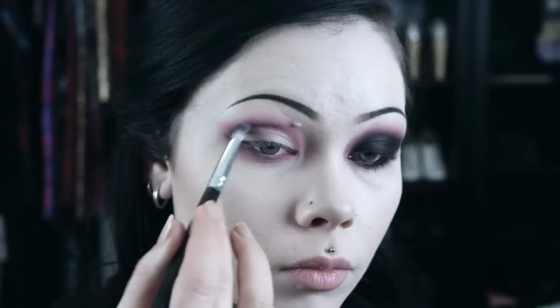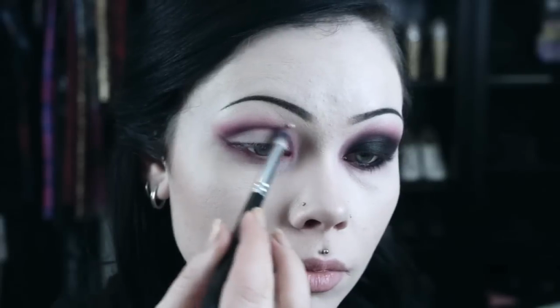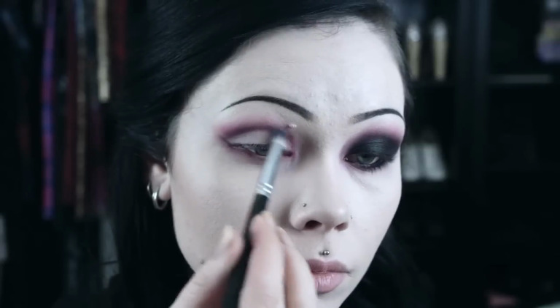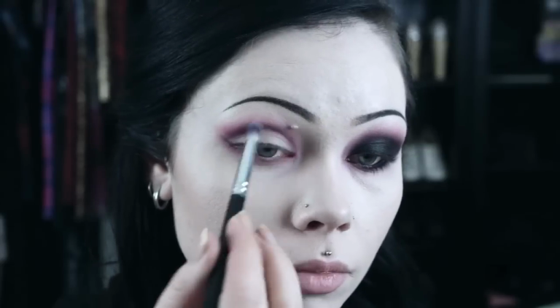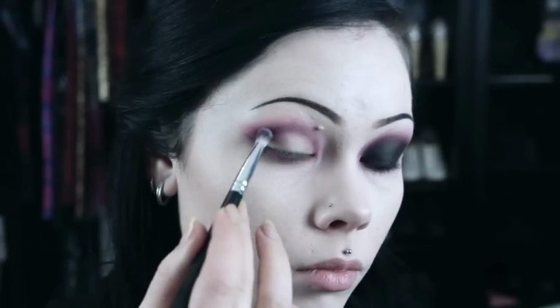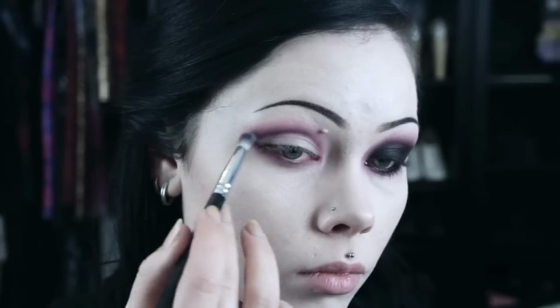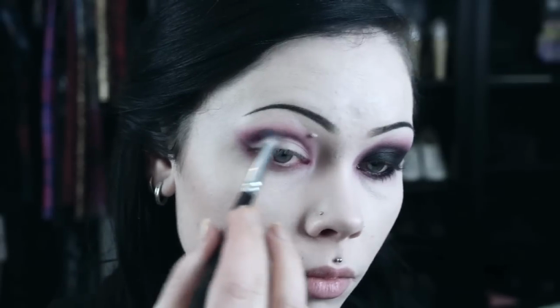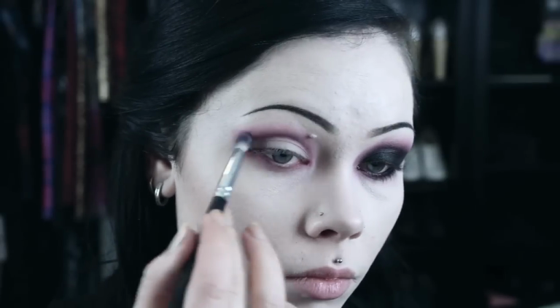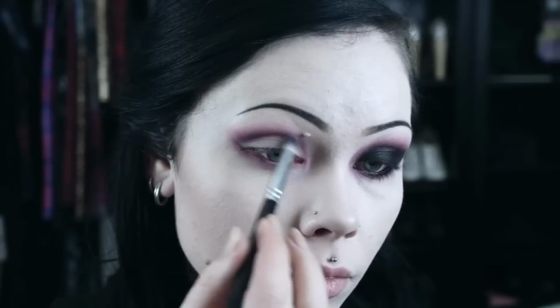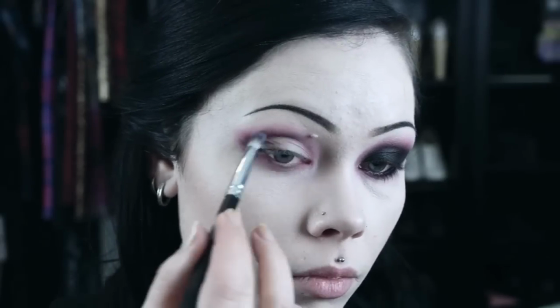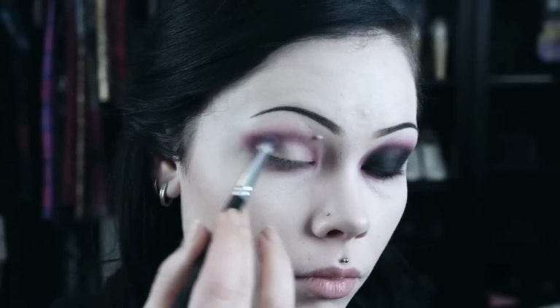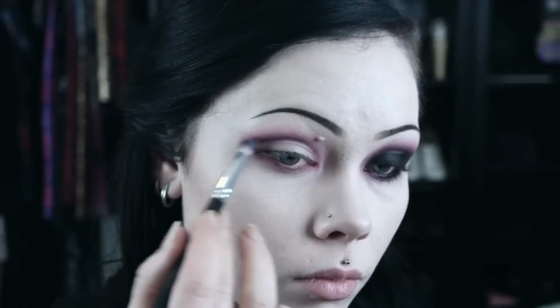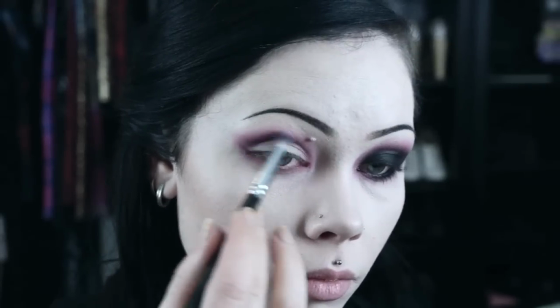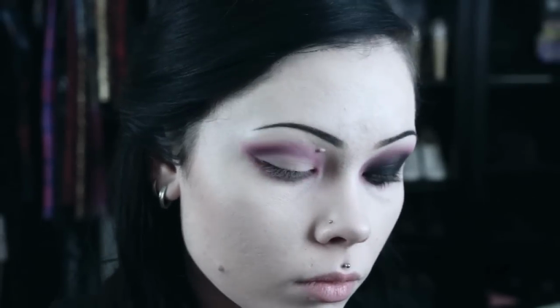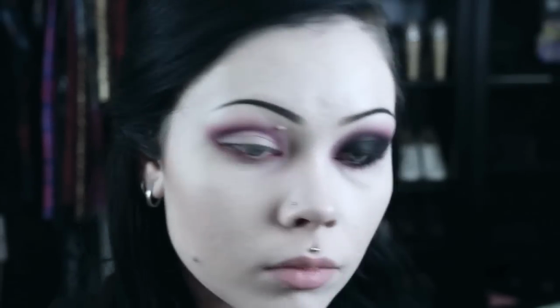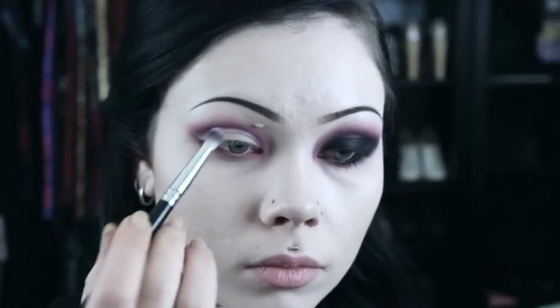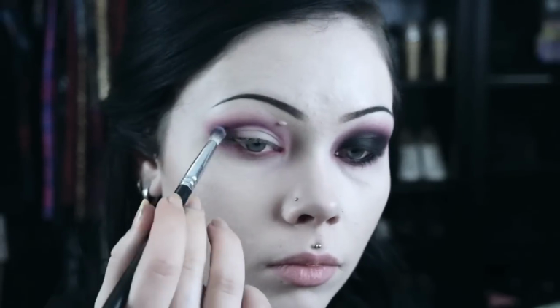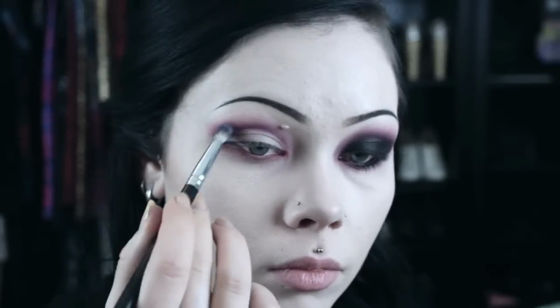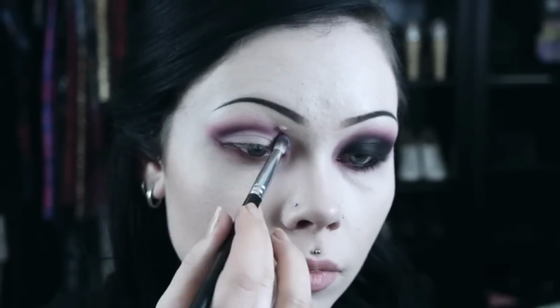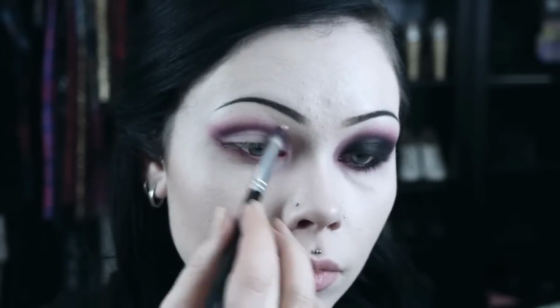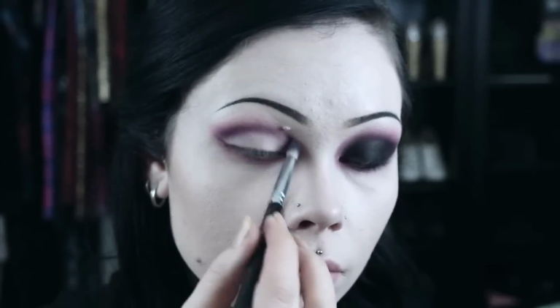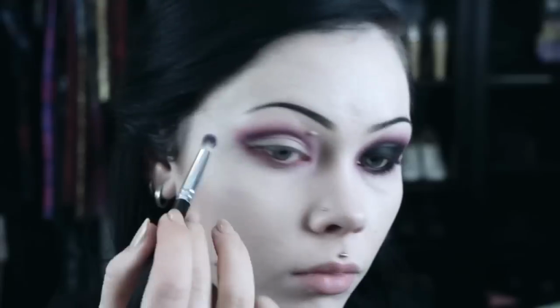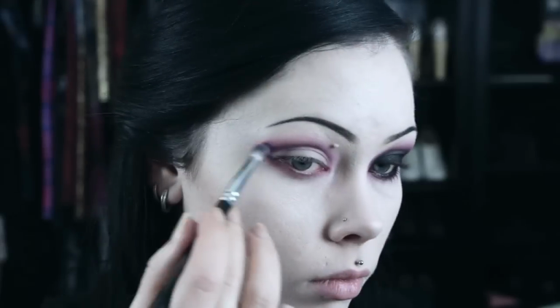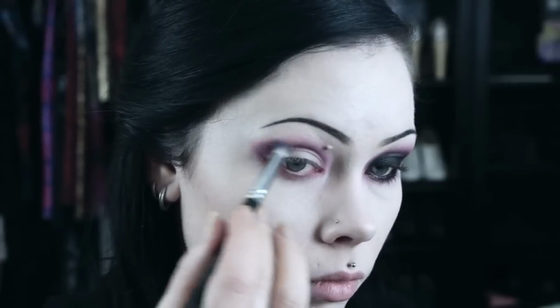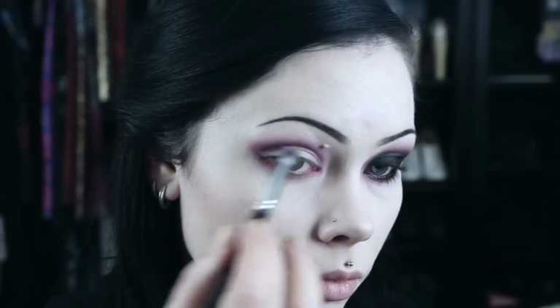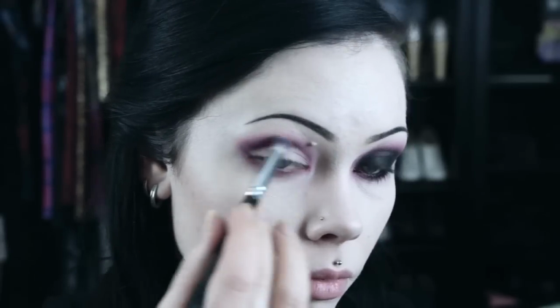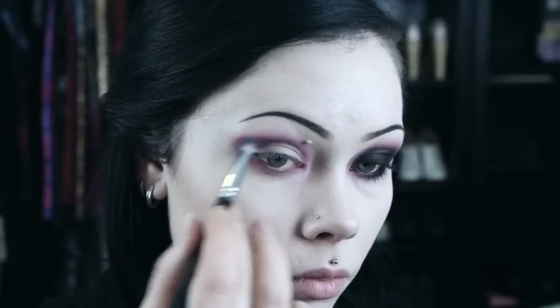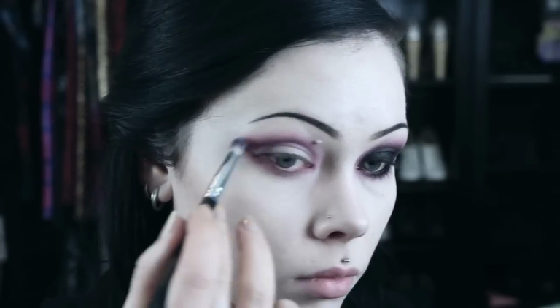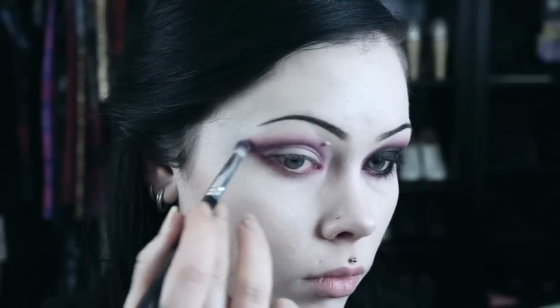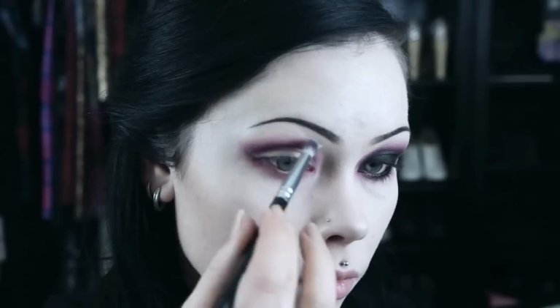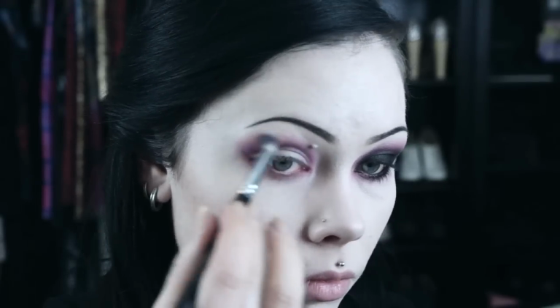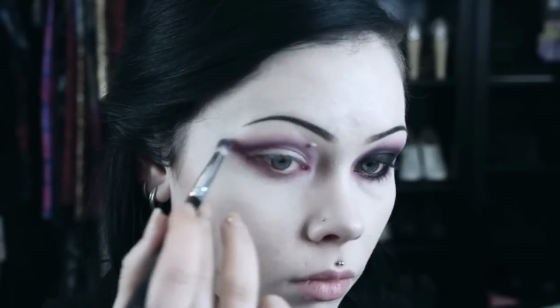With a fluffy brush and a dark purple eyeshadow, I apply this over the burgundy to create what will be a gradient into the black eyeshadow.